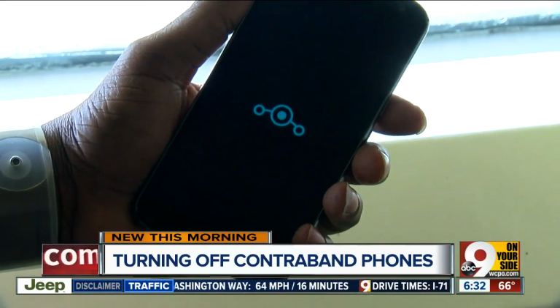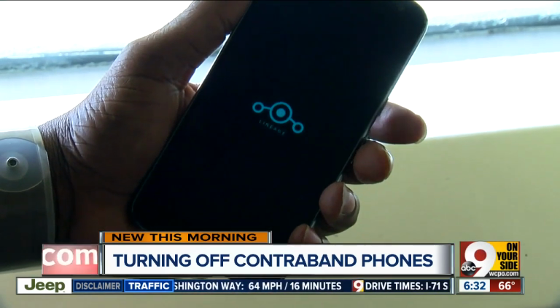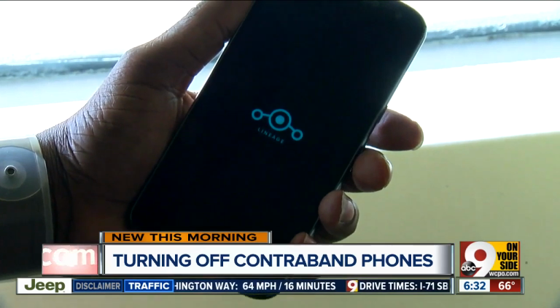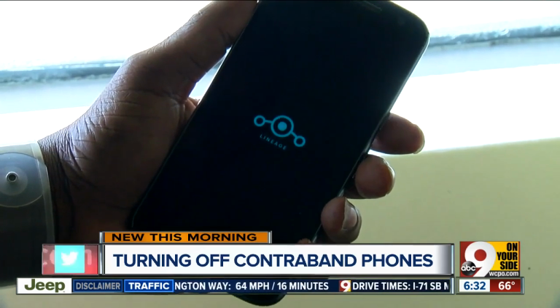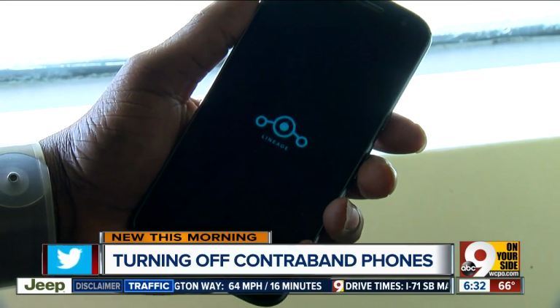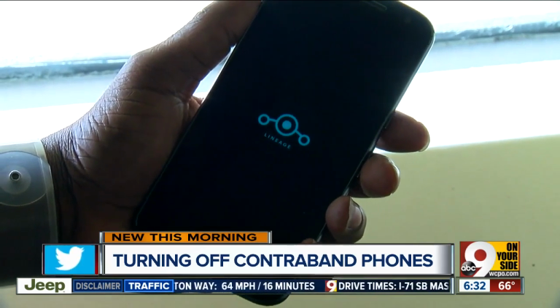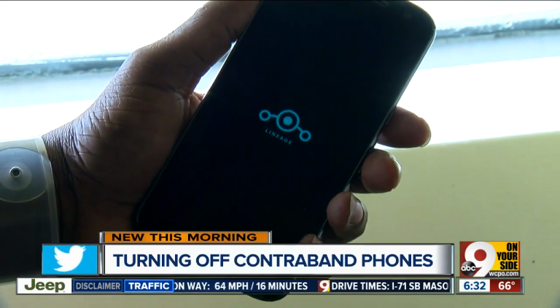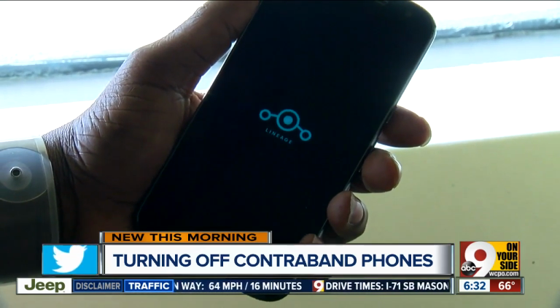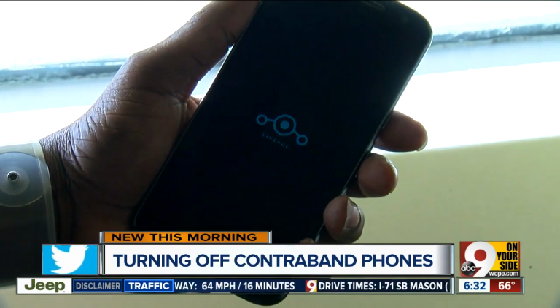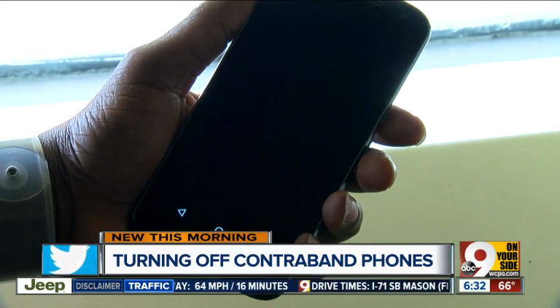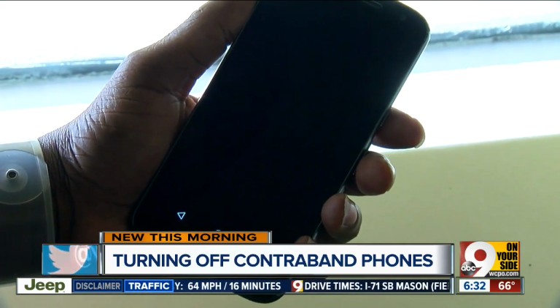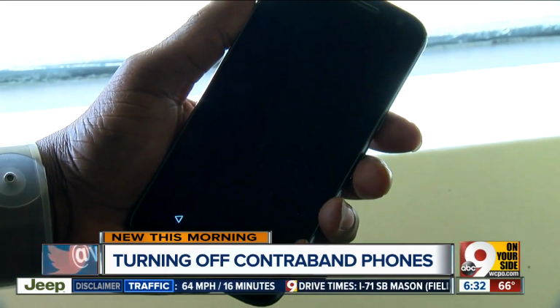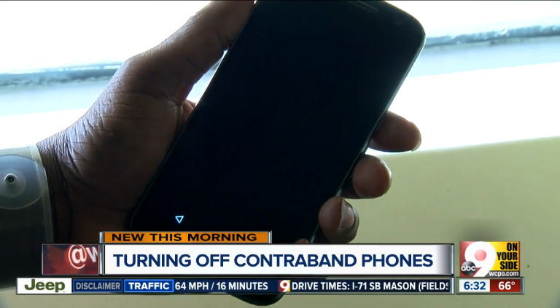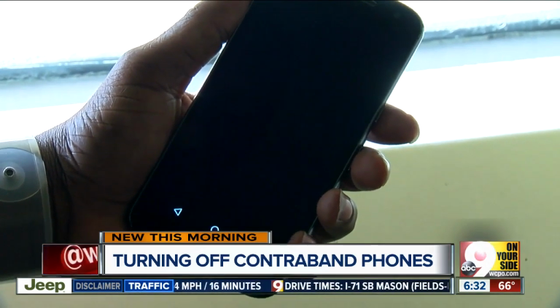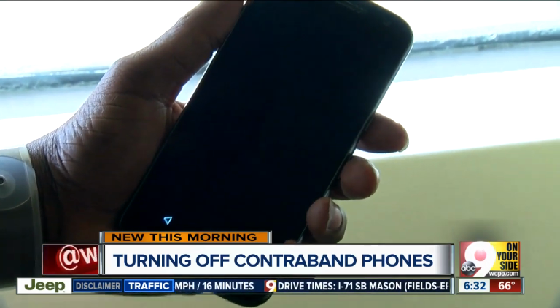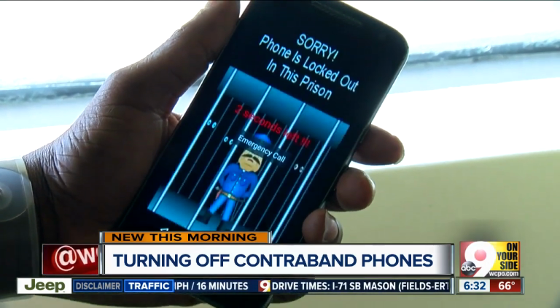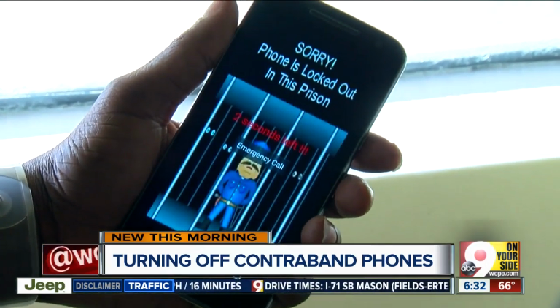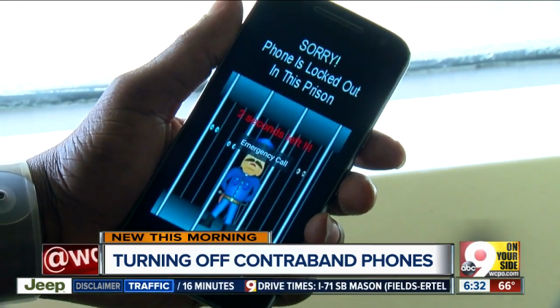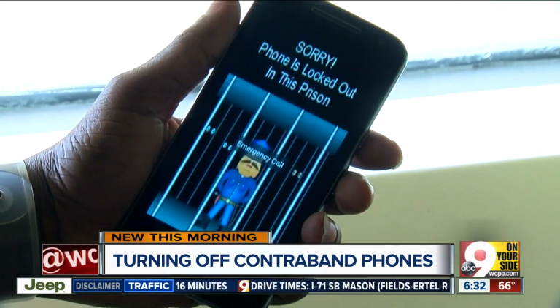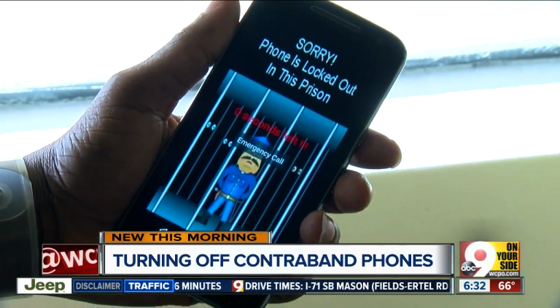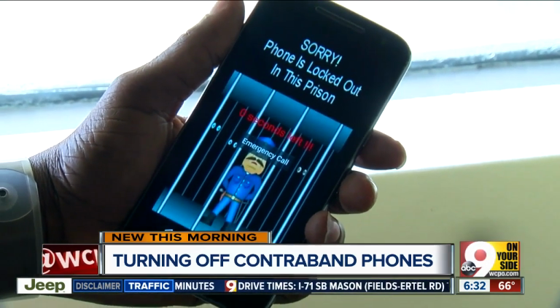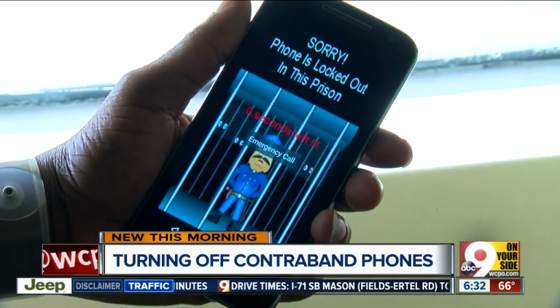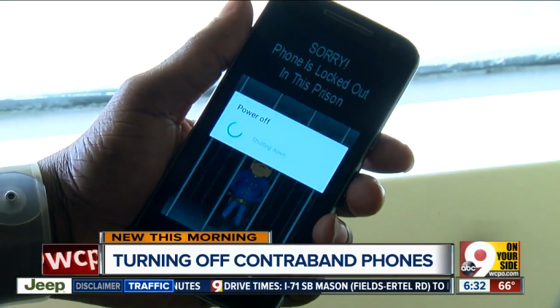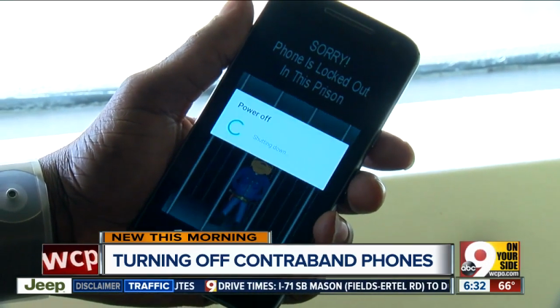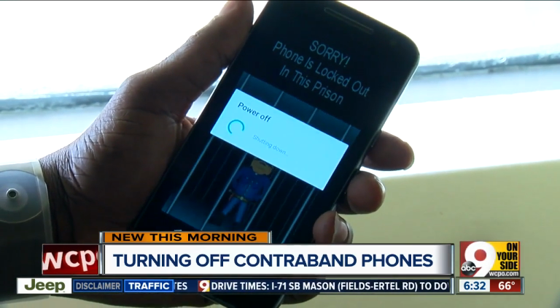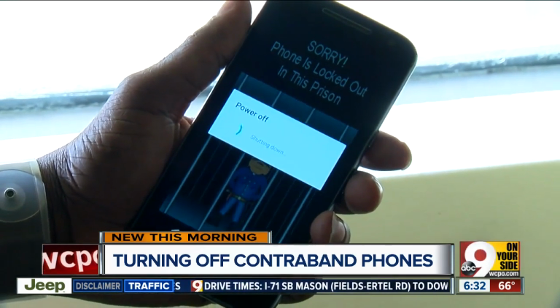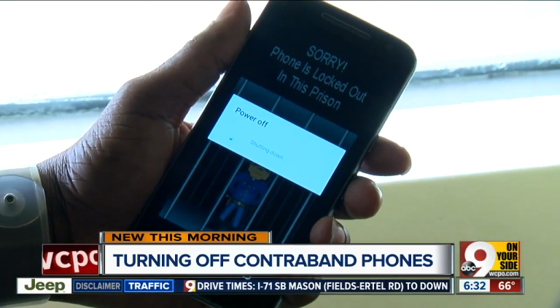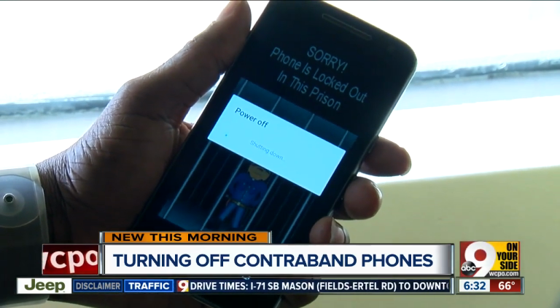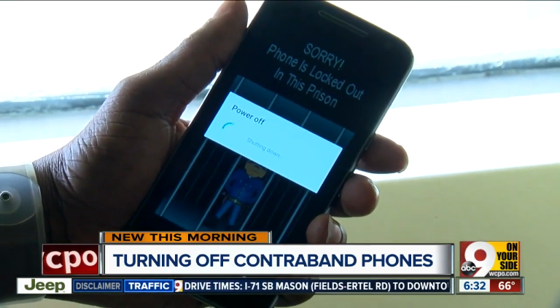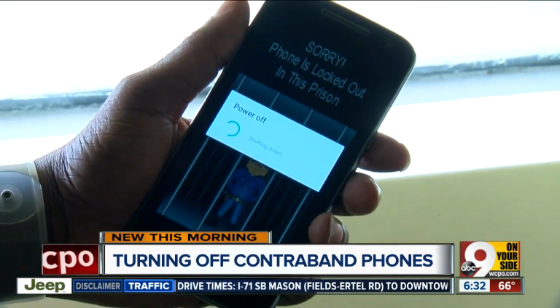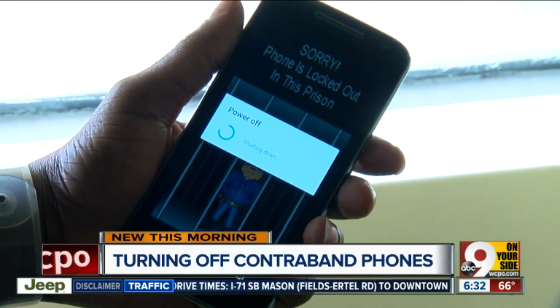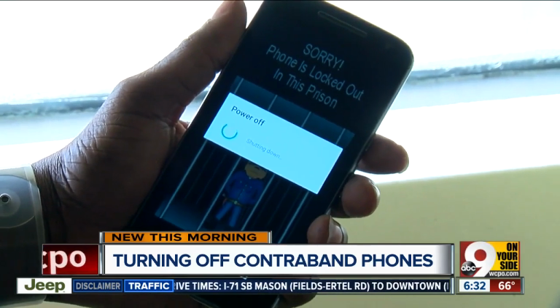Warning — this mobile device is not authorized to operate in this correctional facility. Device is shutting down.